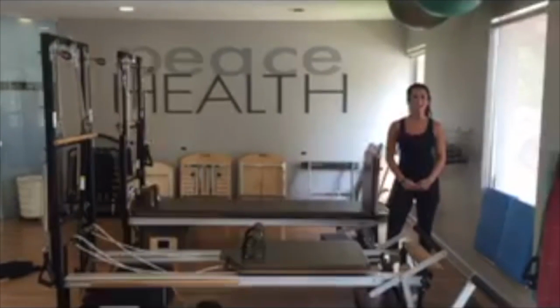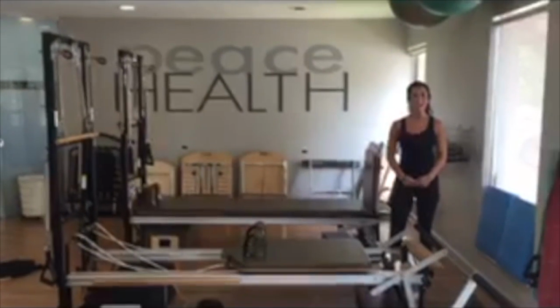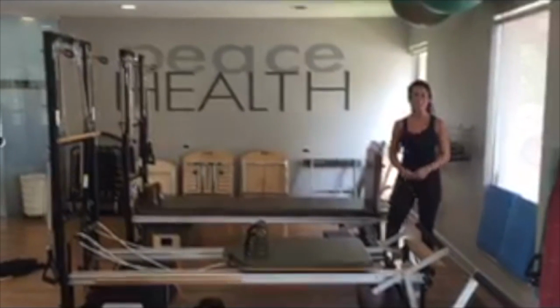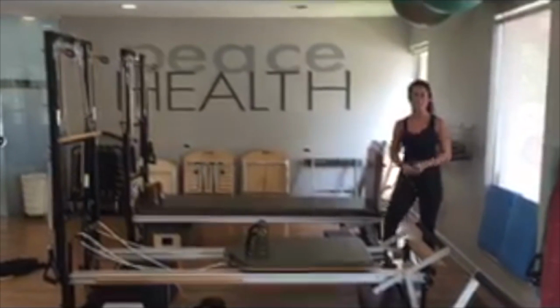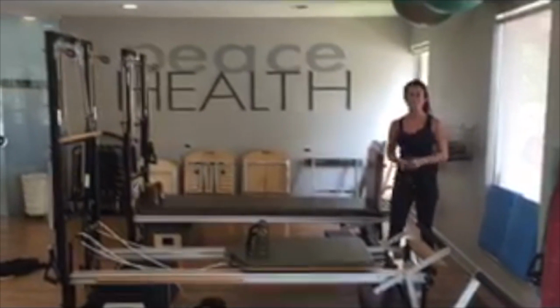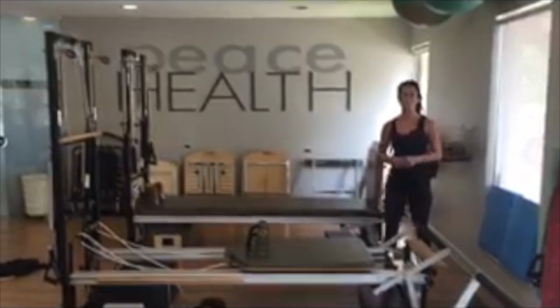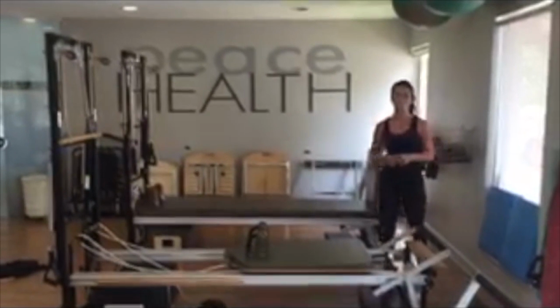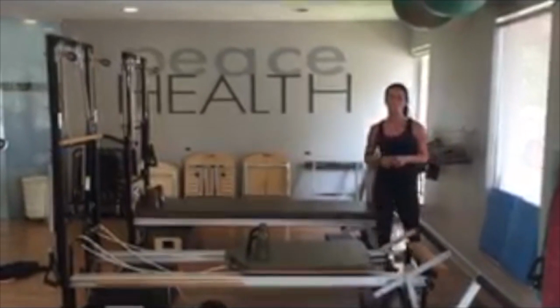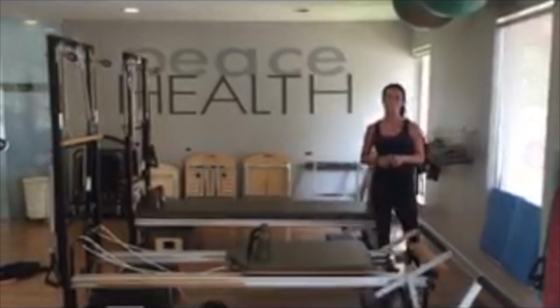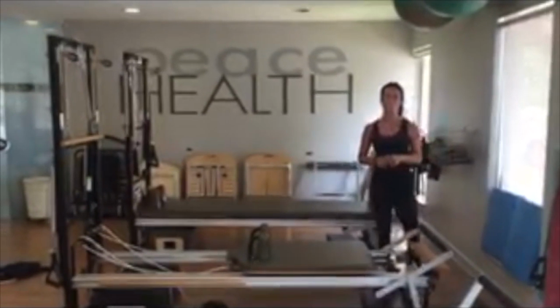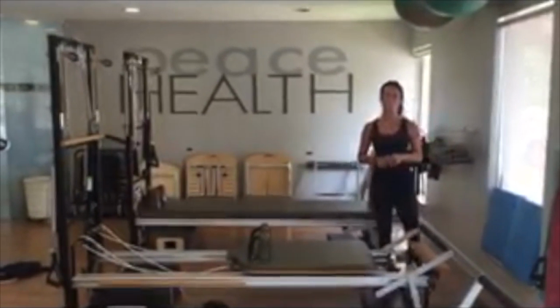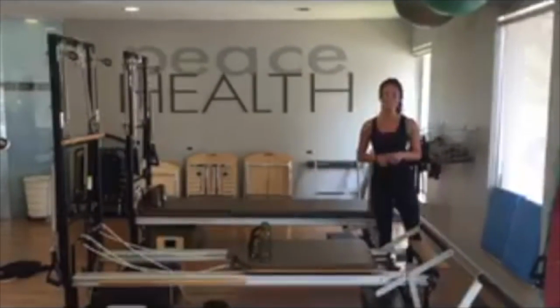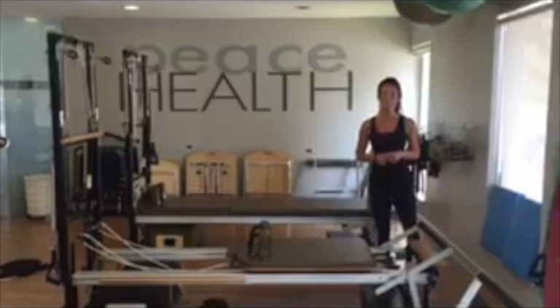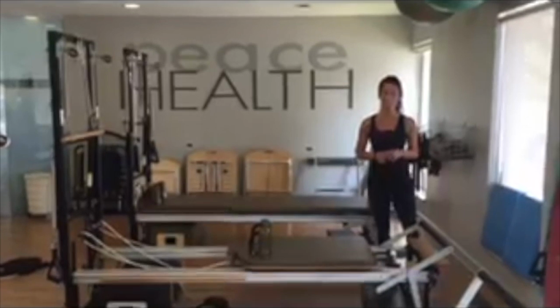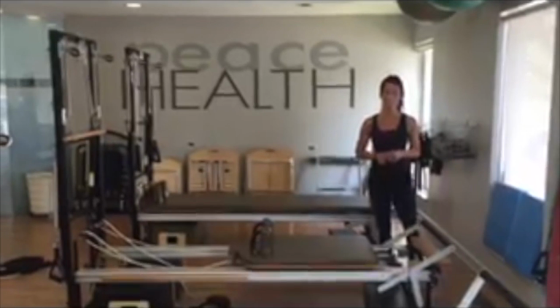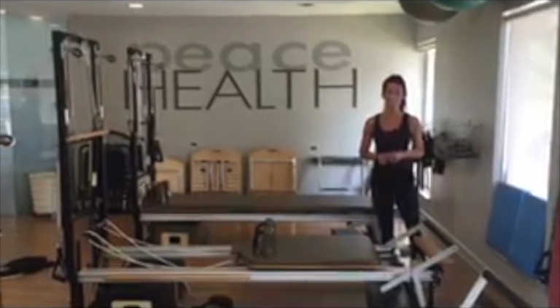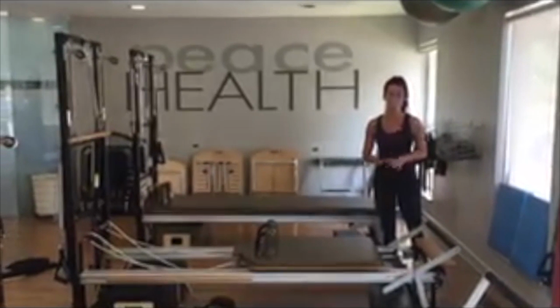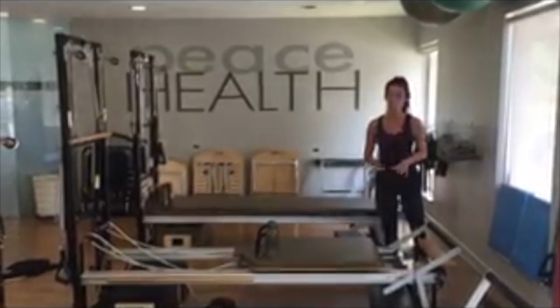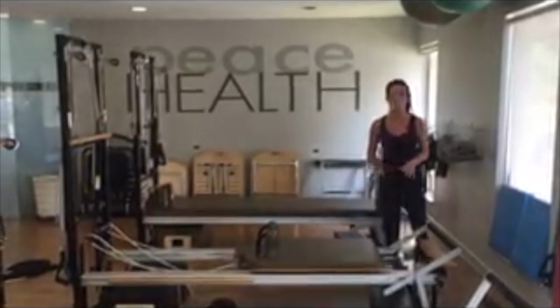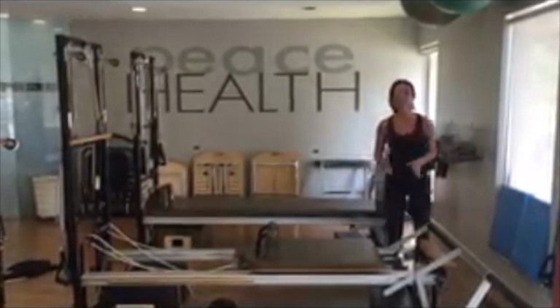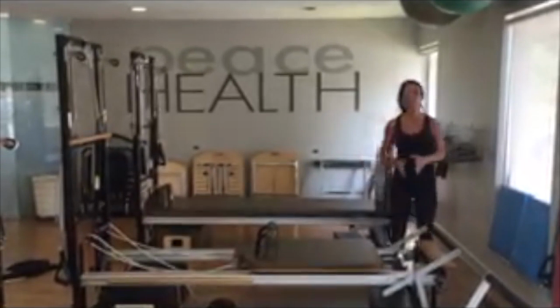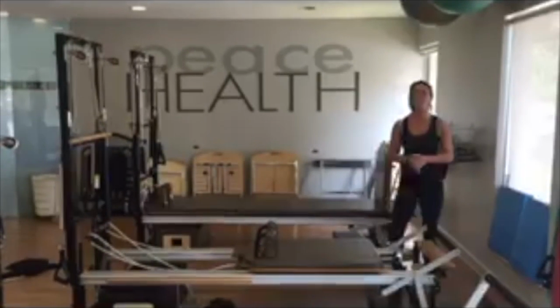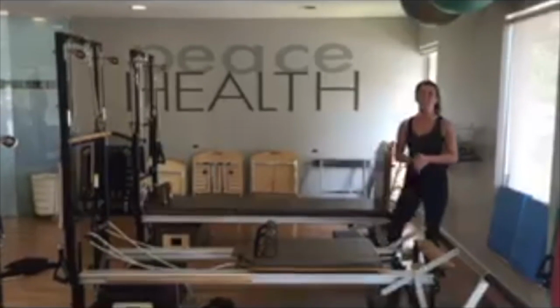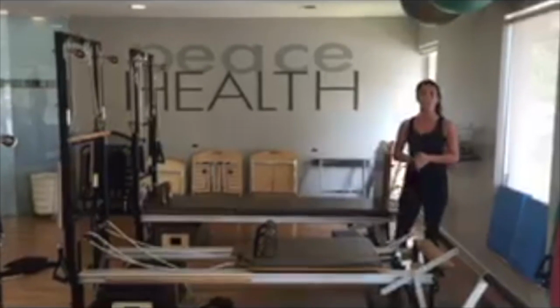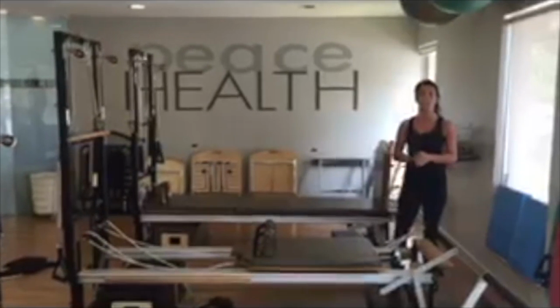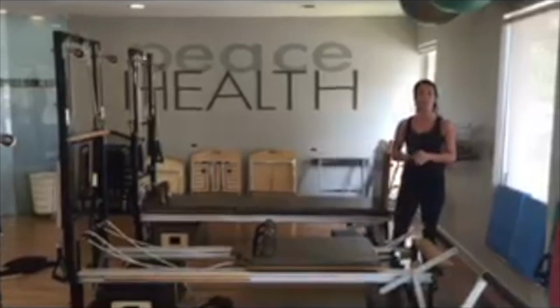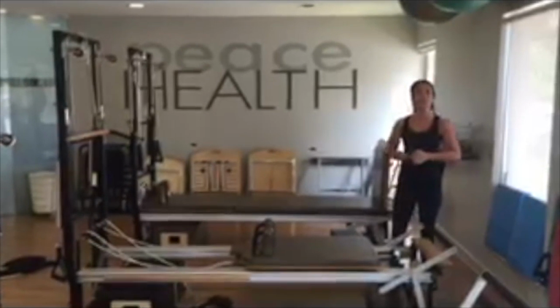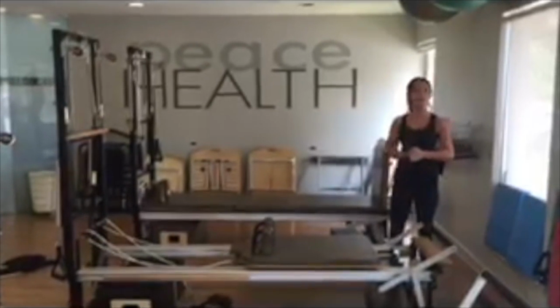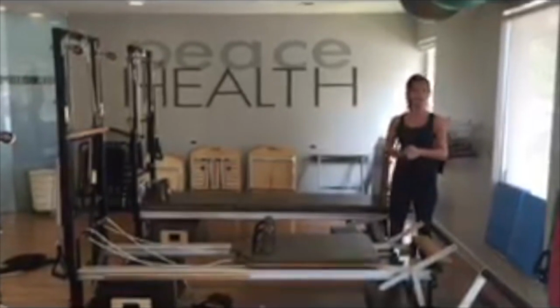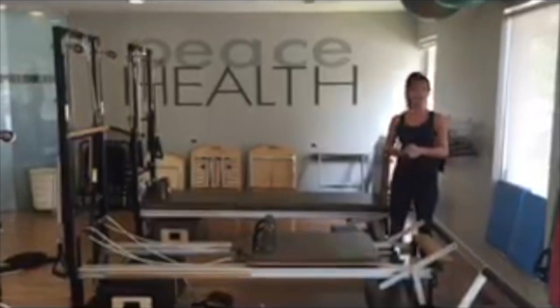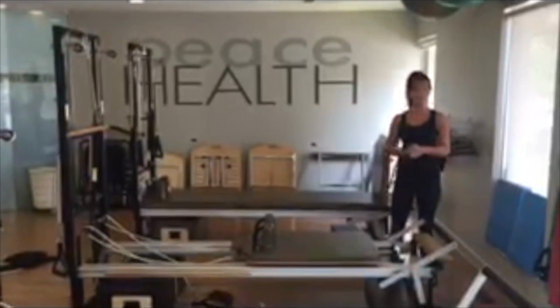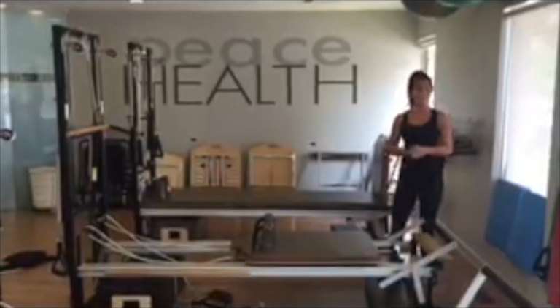Hi, I'm Lauren from Equilibrium Studio. Today we're going to be doing an advanced exercise on the Reformer called the Snake.